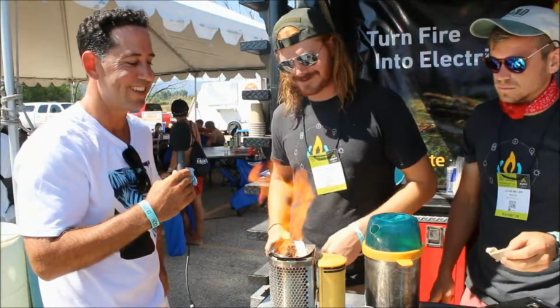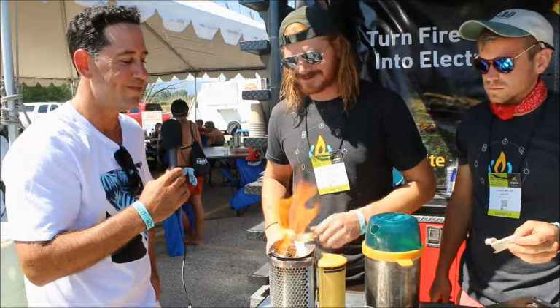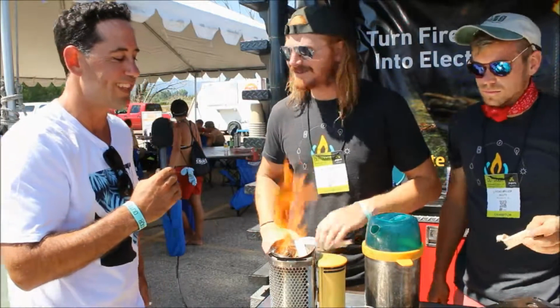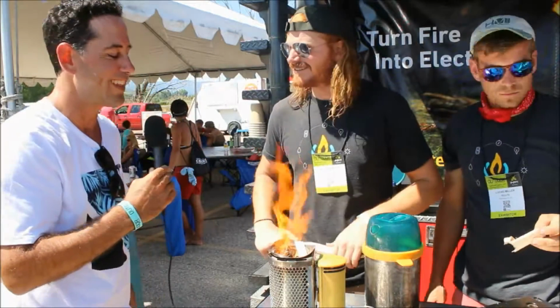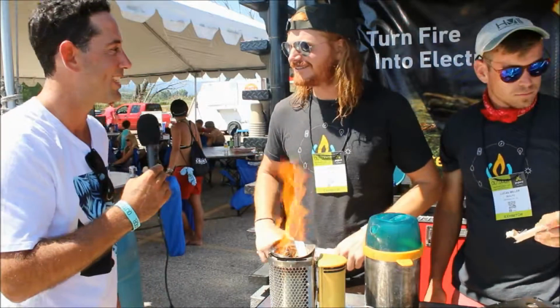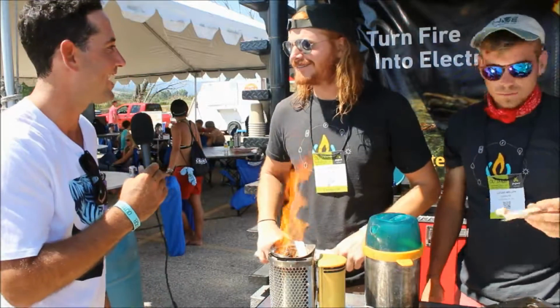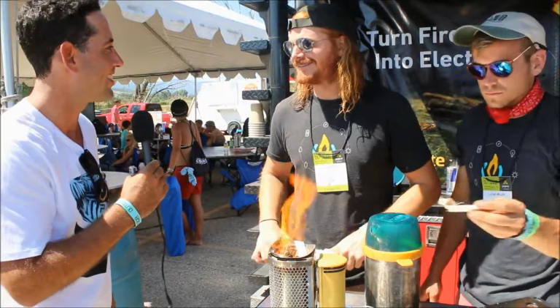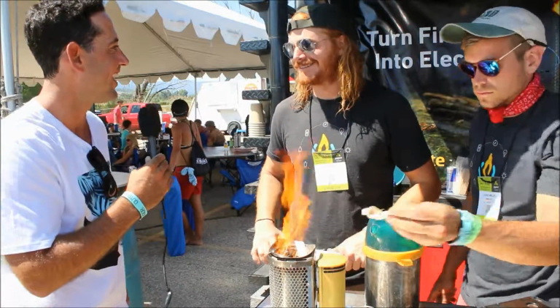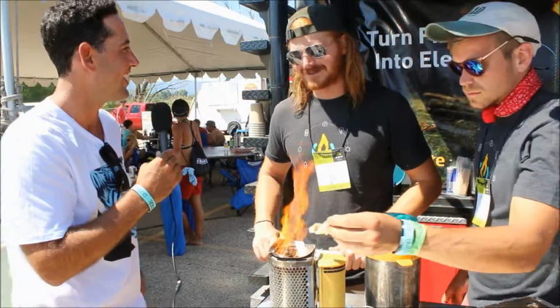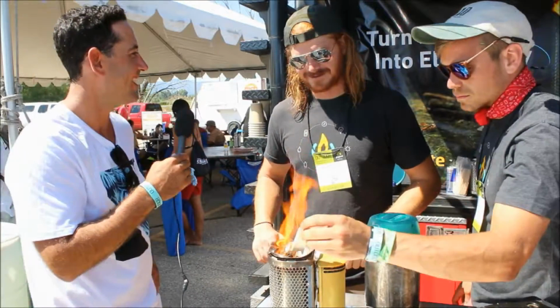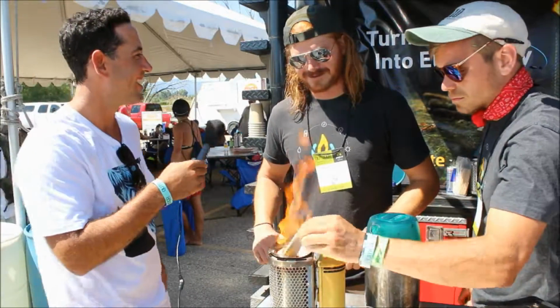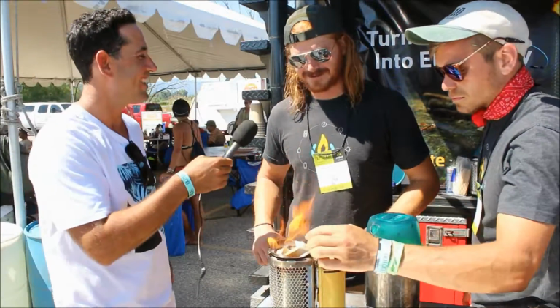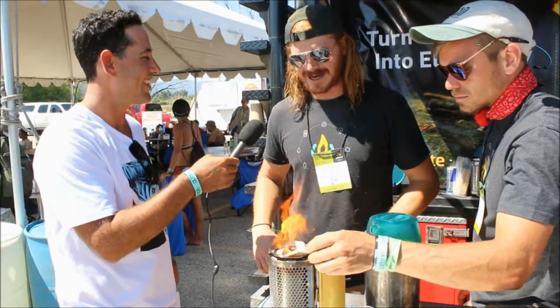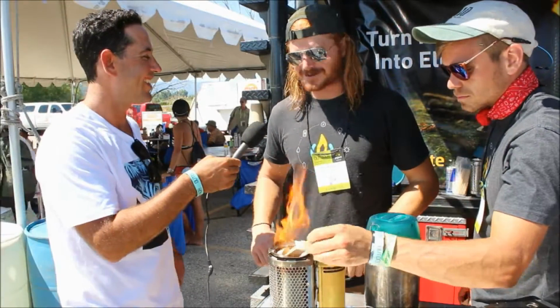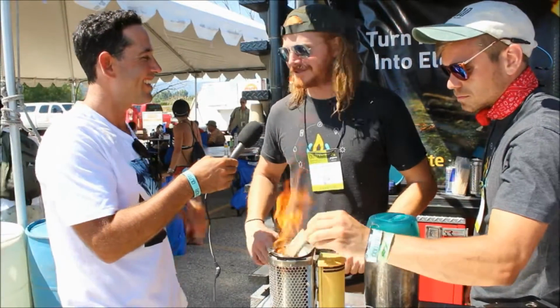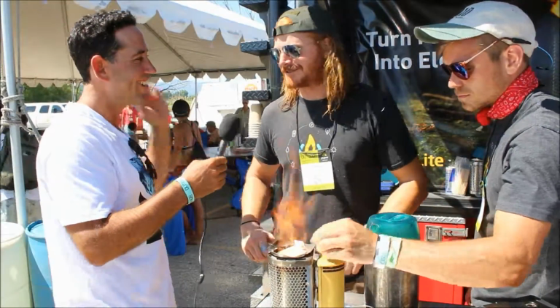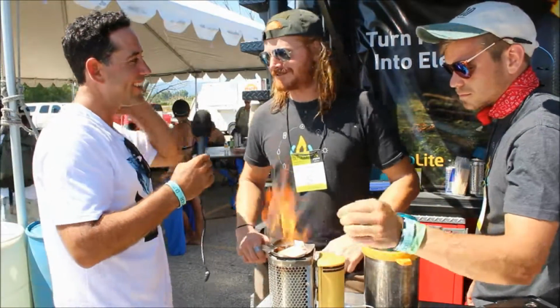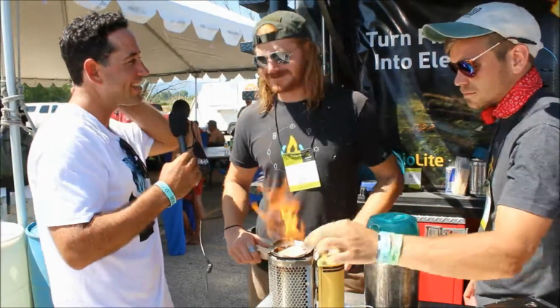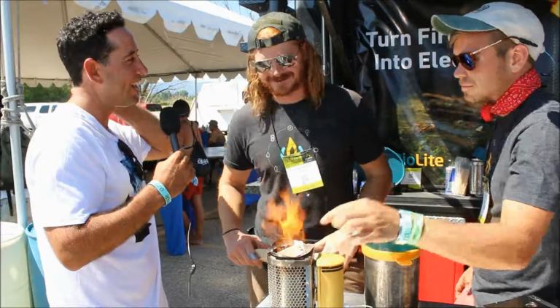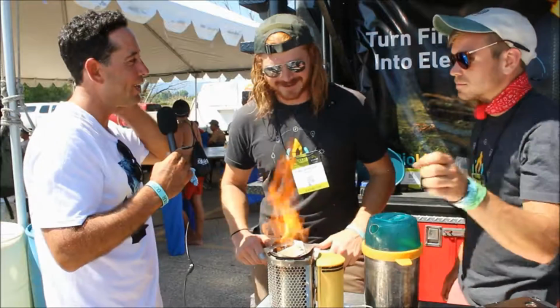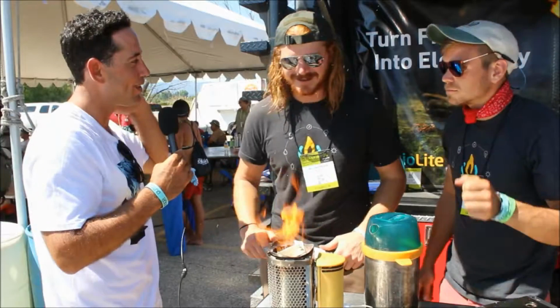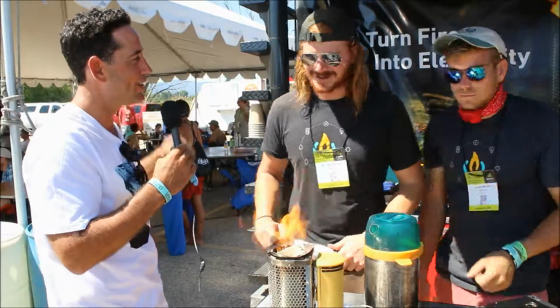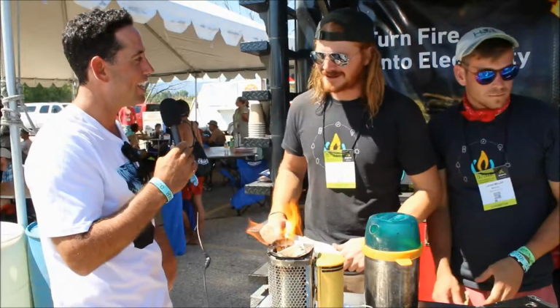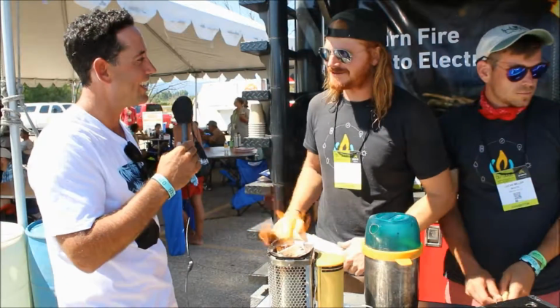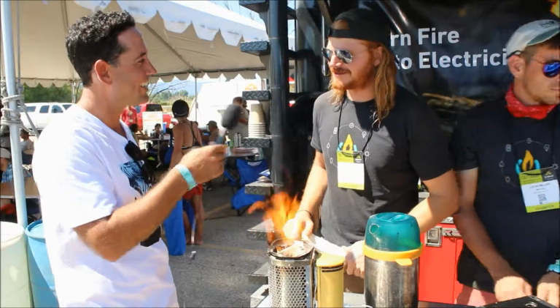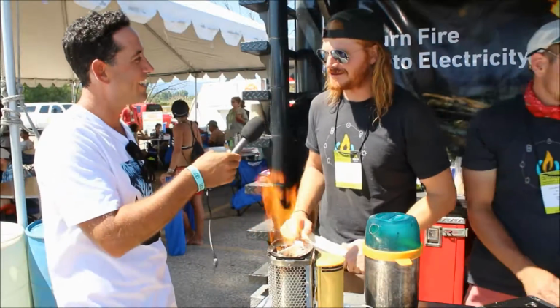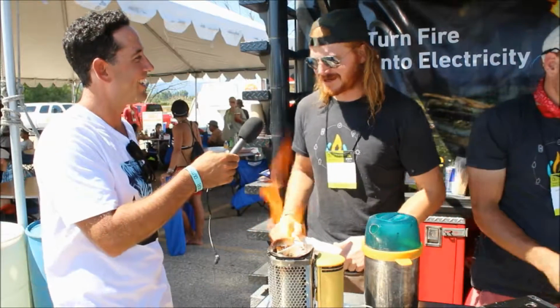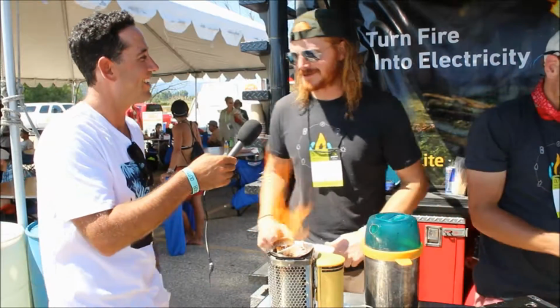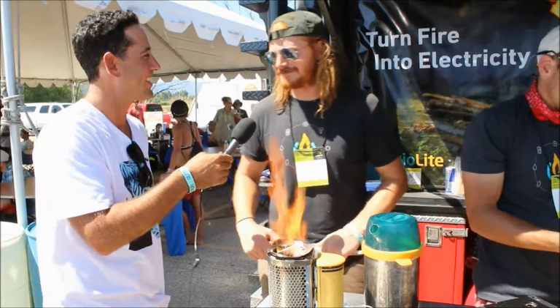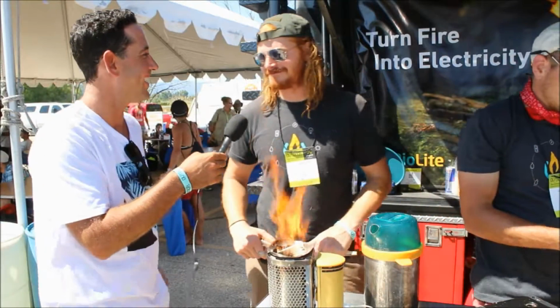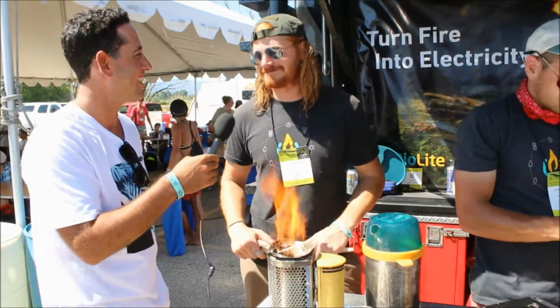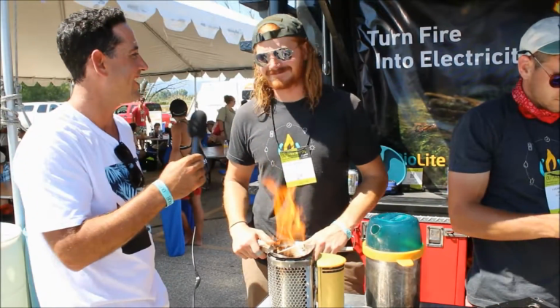I think it's neat. I'd love to get out there and try it. Absolutely. Thanks a lot, Will. I really appreciate it. Thank you. Good luck to you guys.